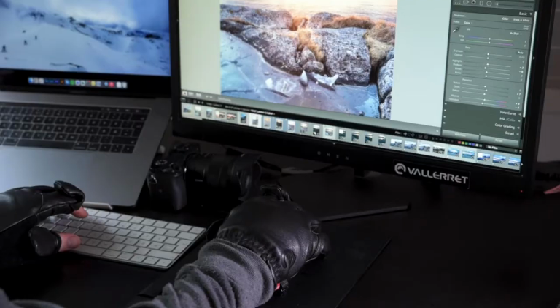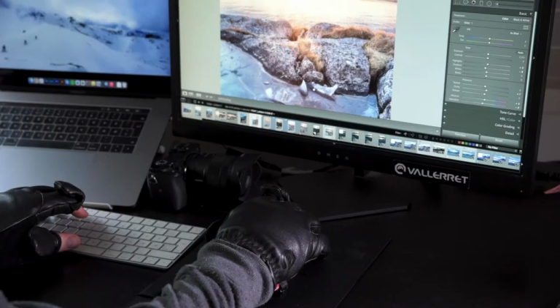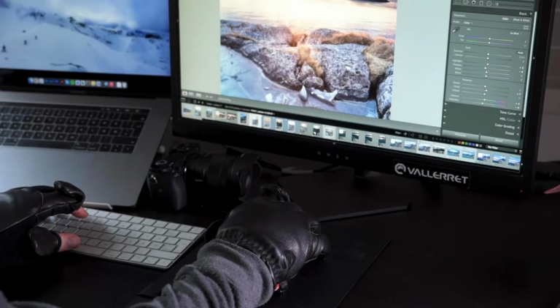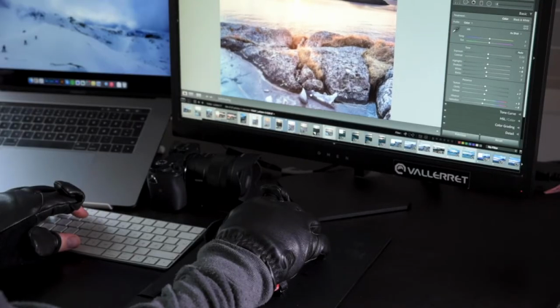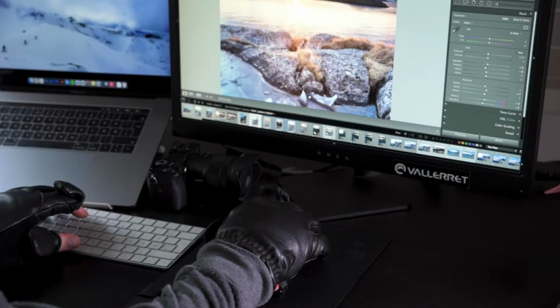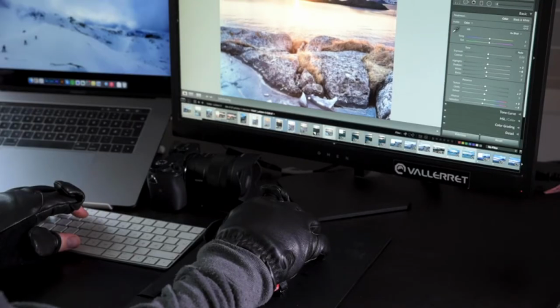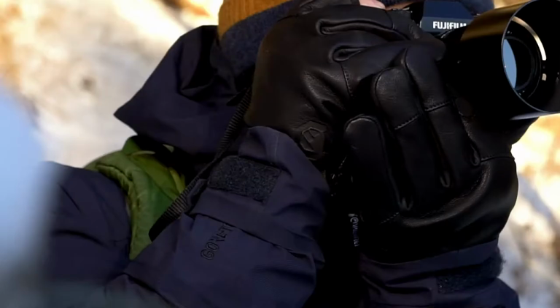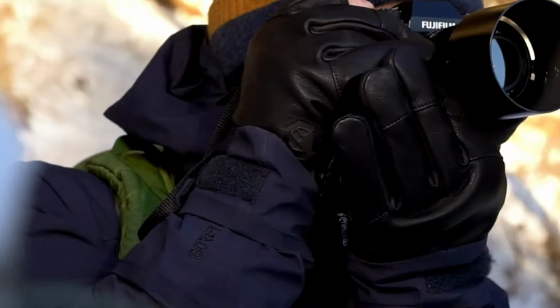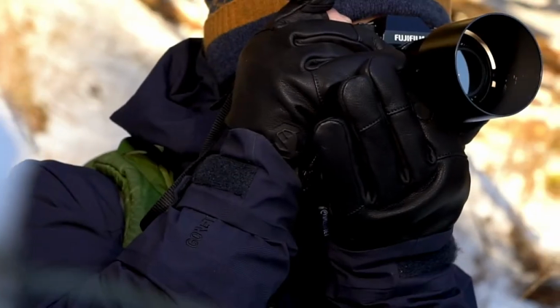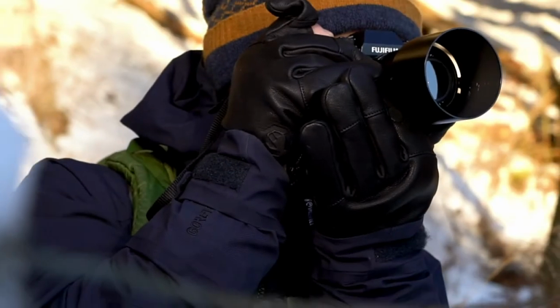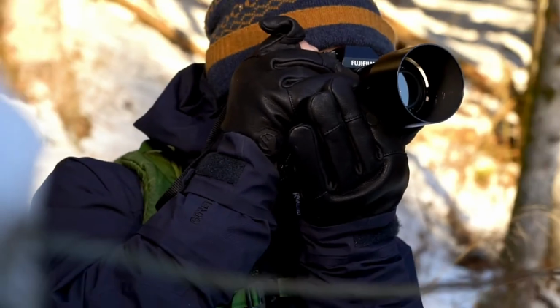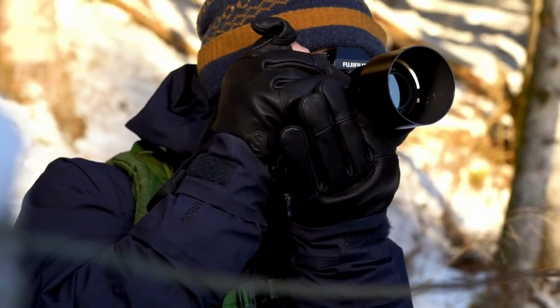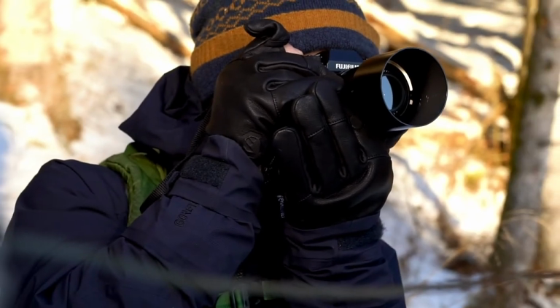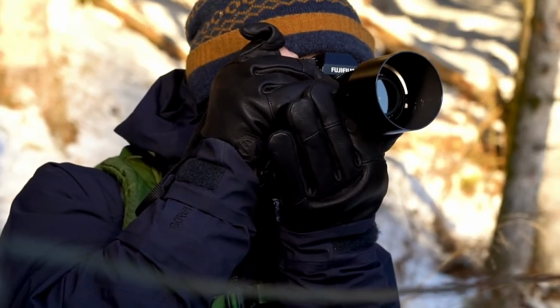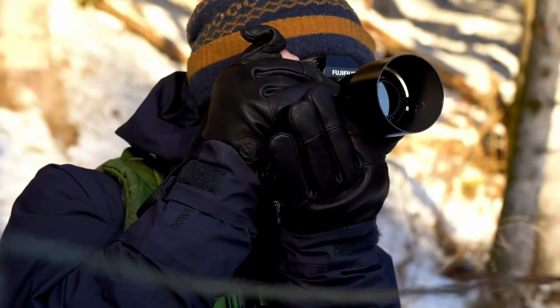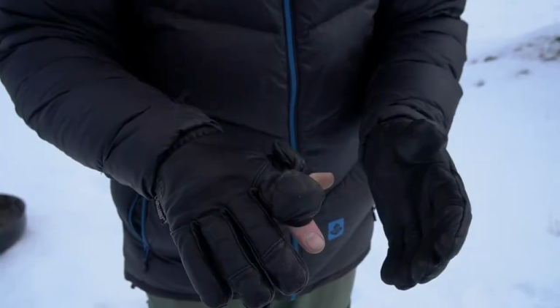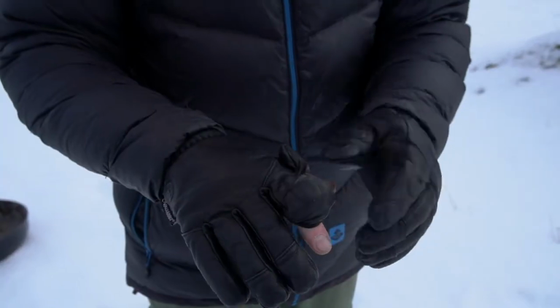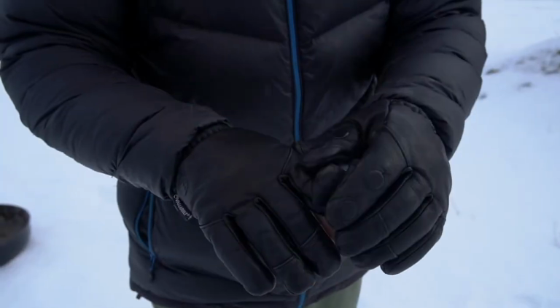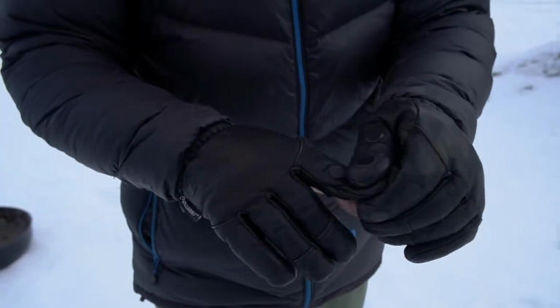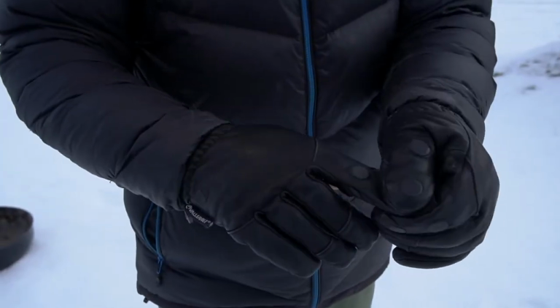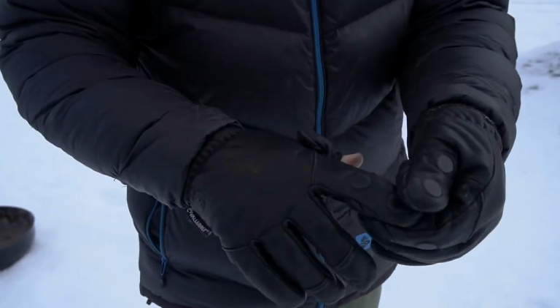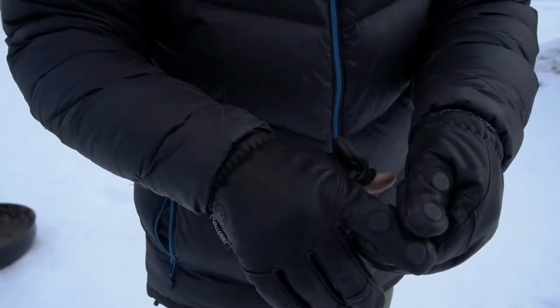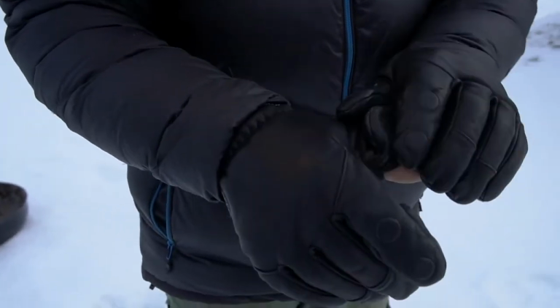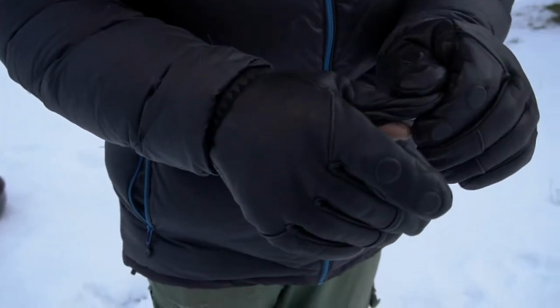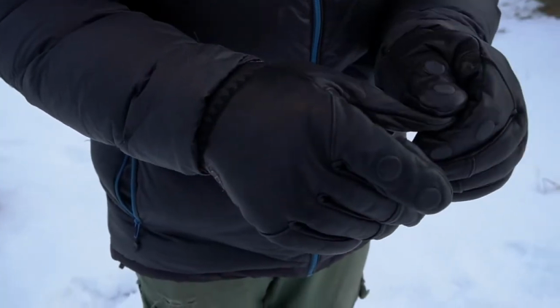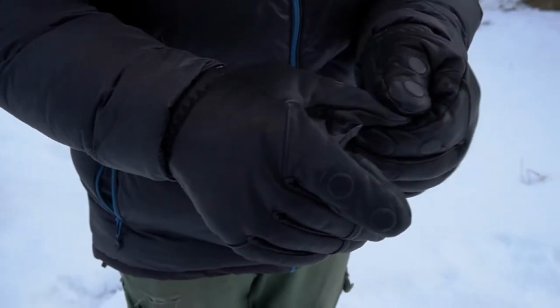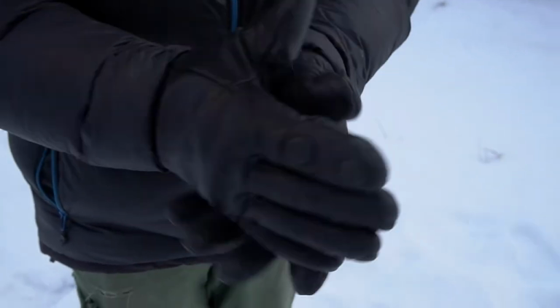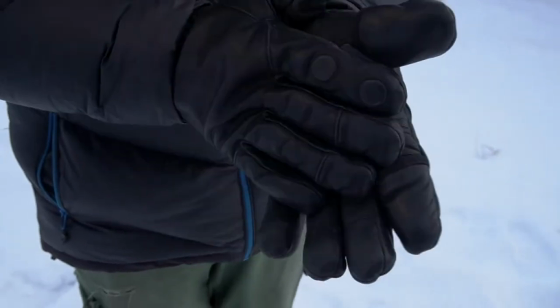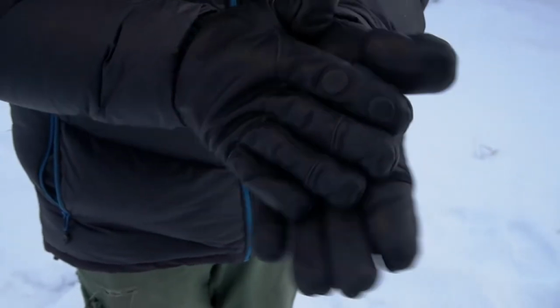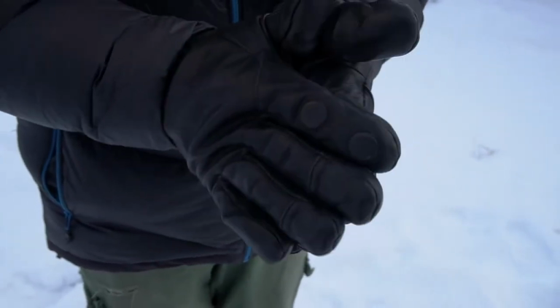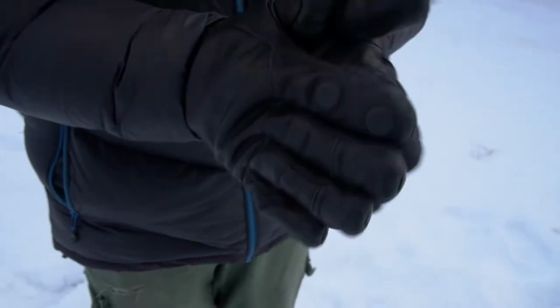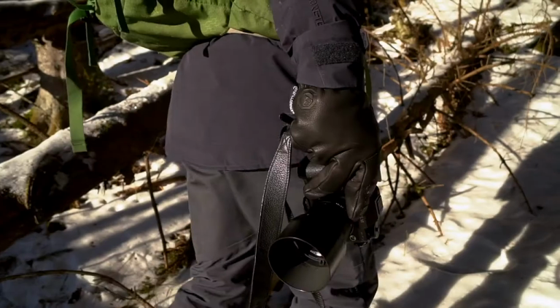Not that job — that job. Flip the caps back for full cover and toasty warm hands.